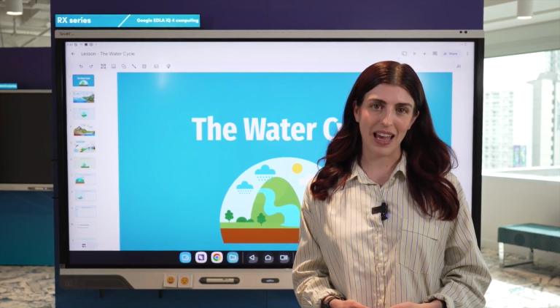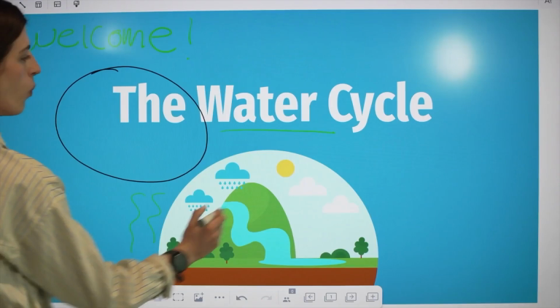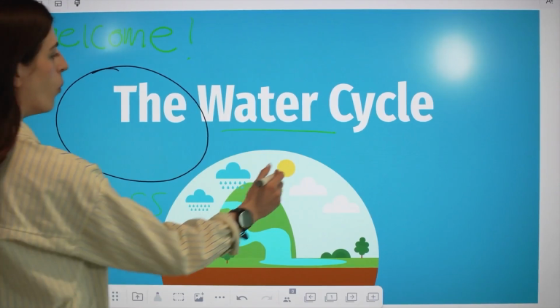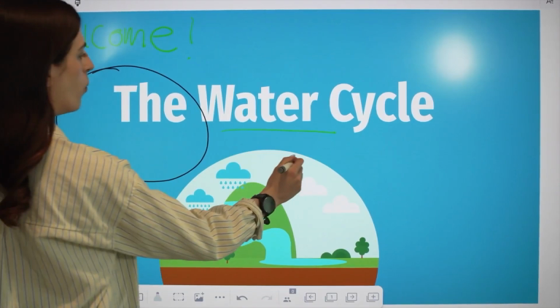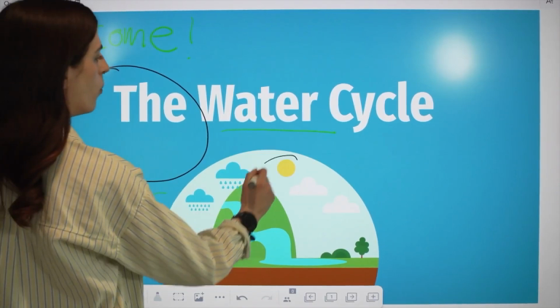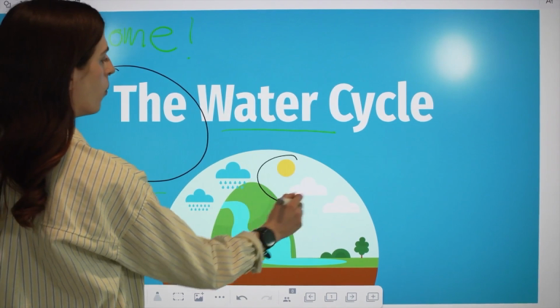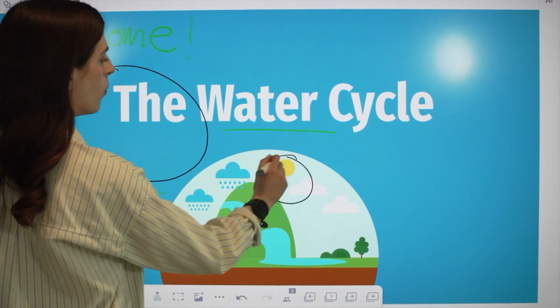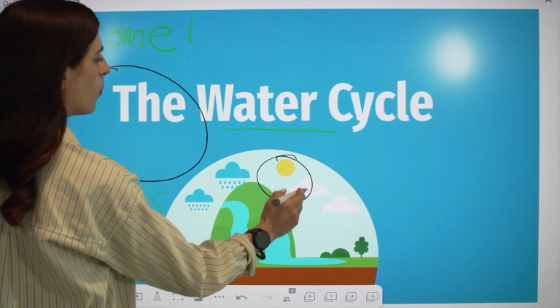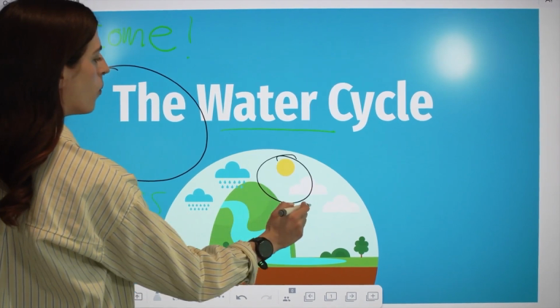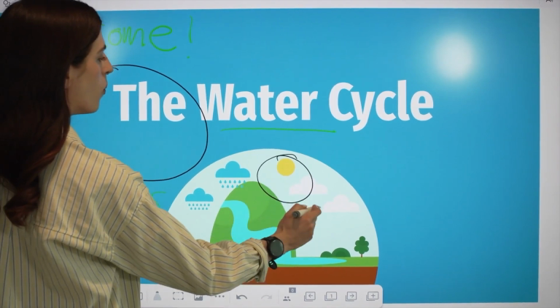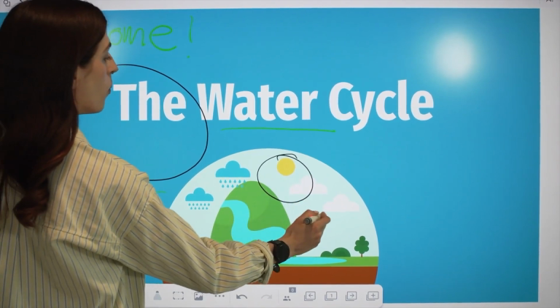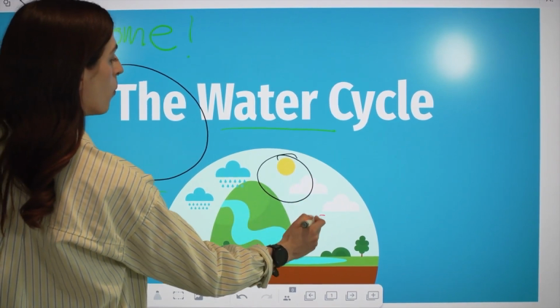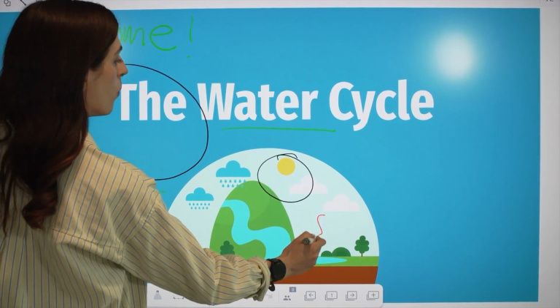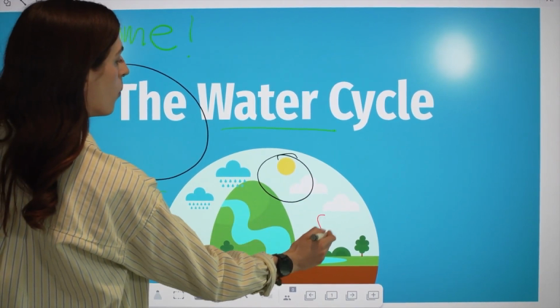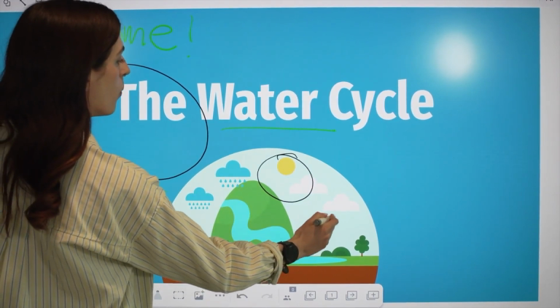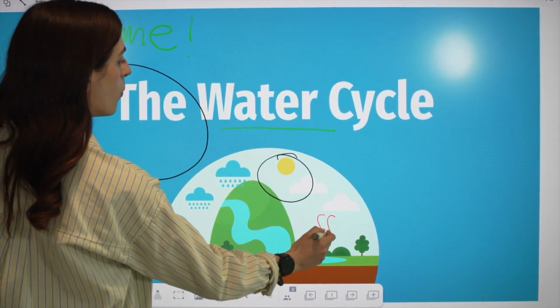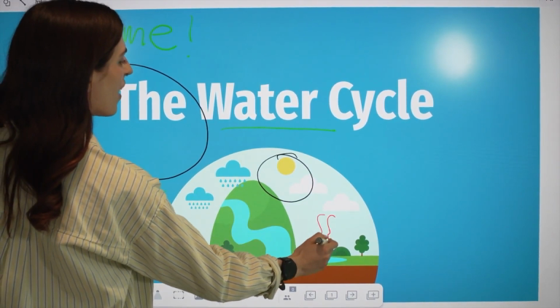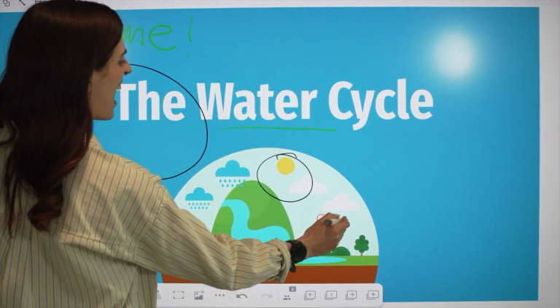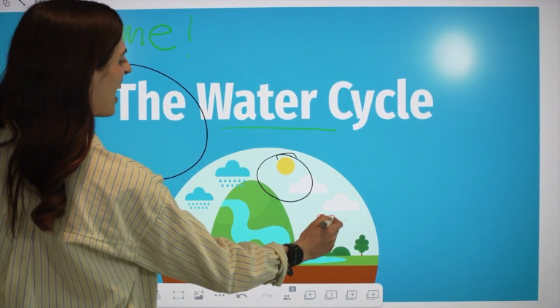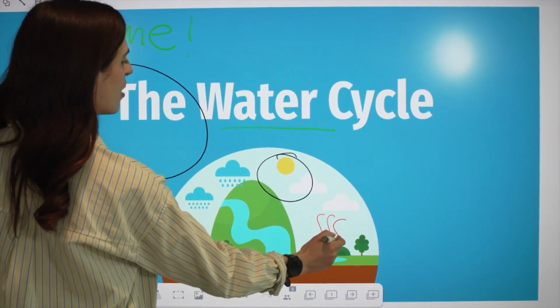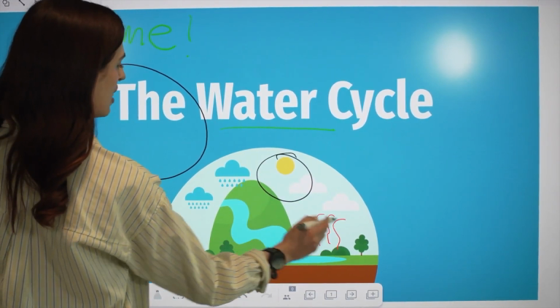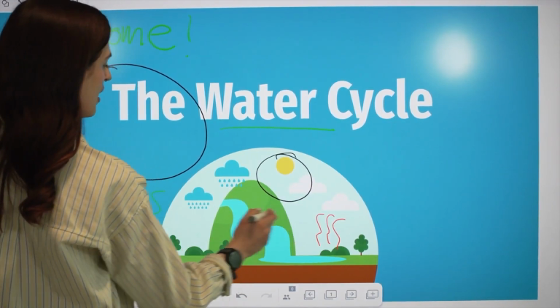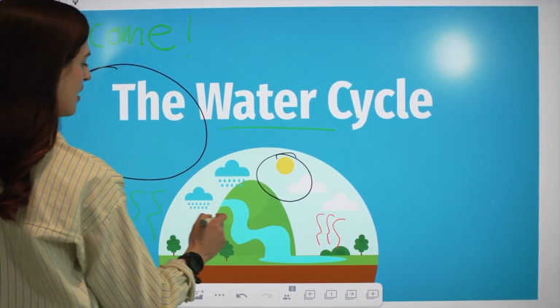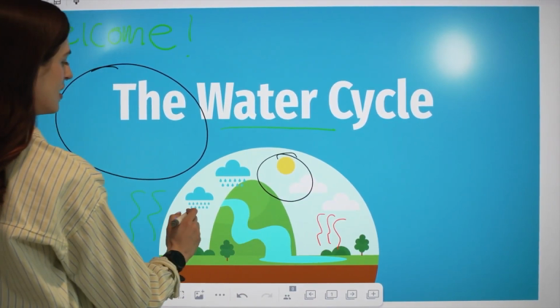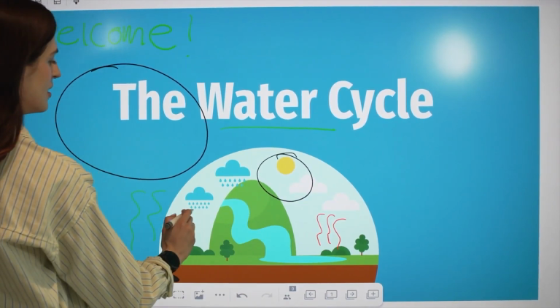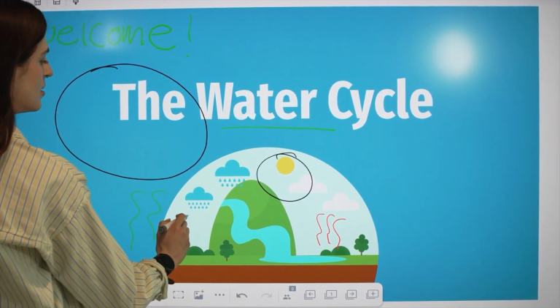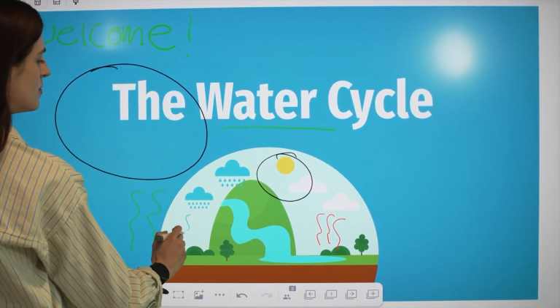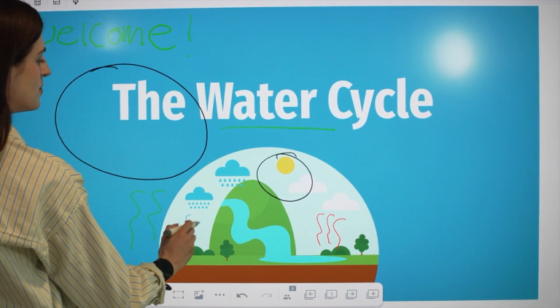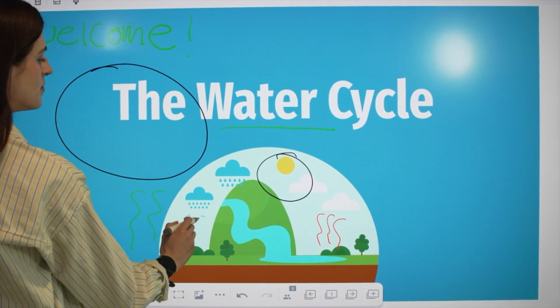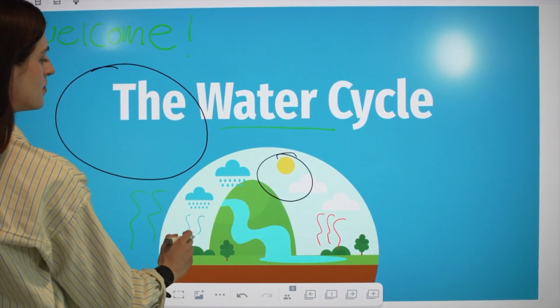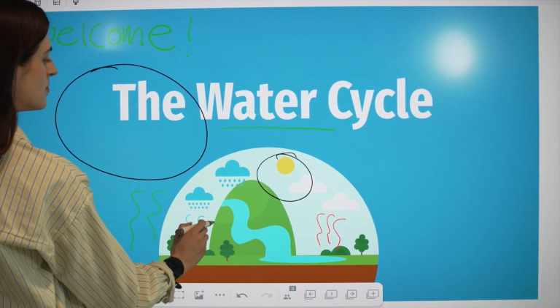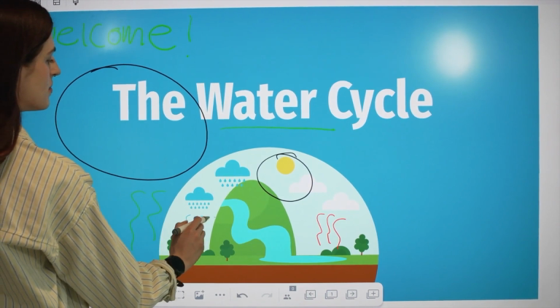I can then make this page a collaborative whiteboard, so my students can contribute and share their learning with each other.